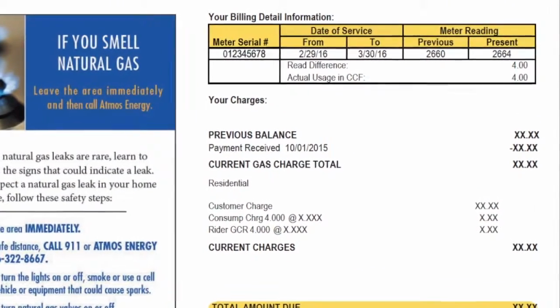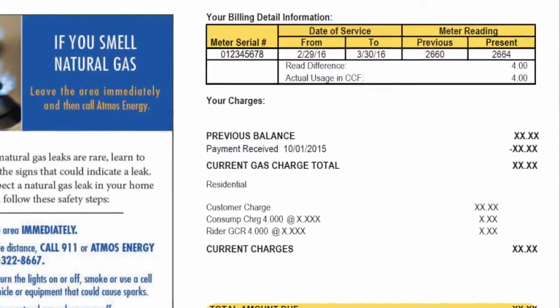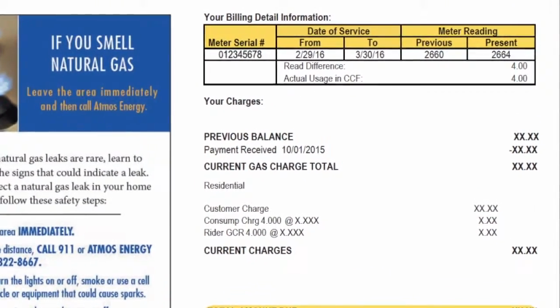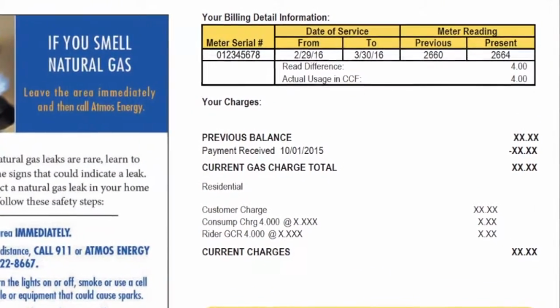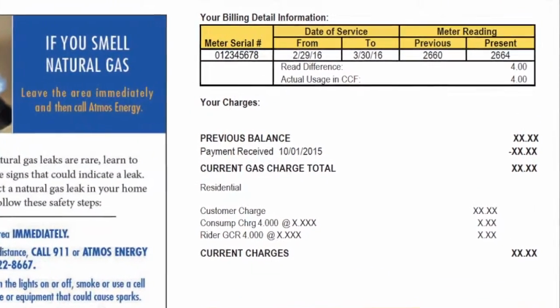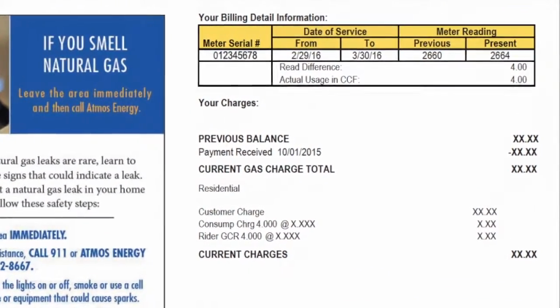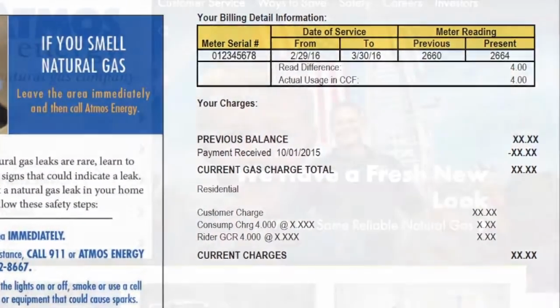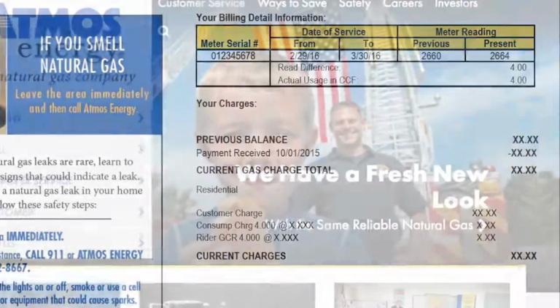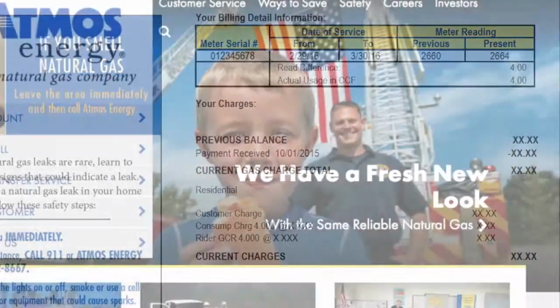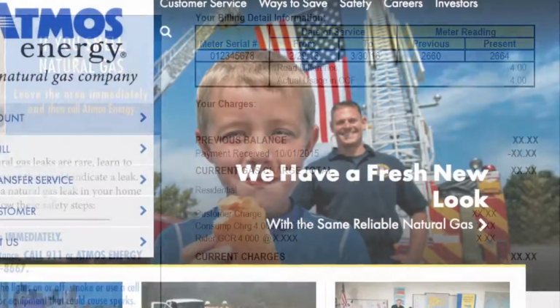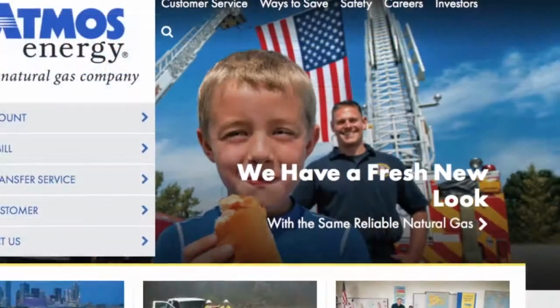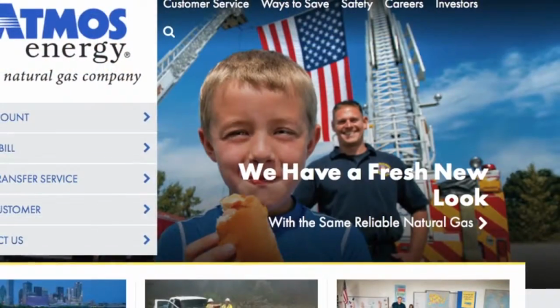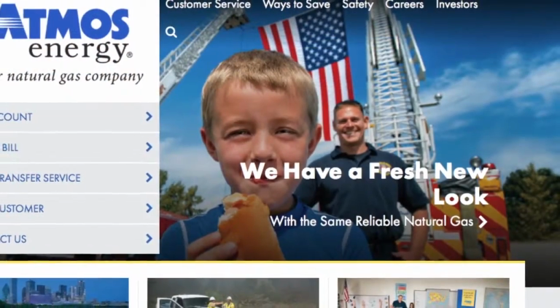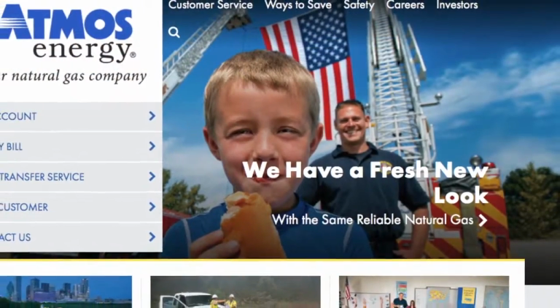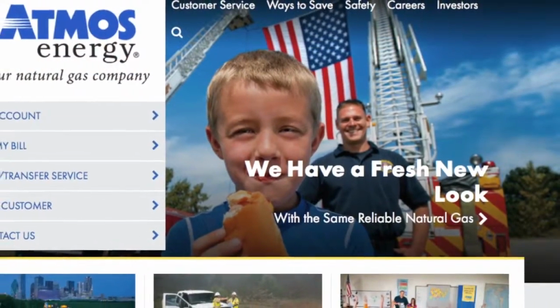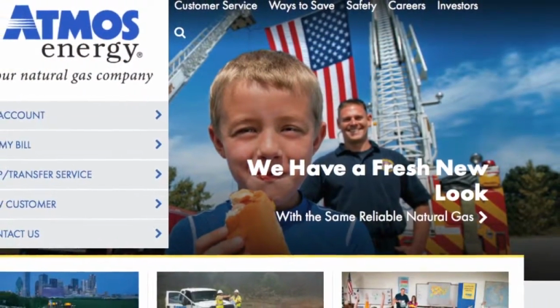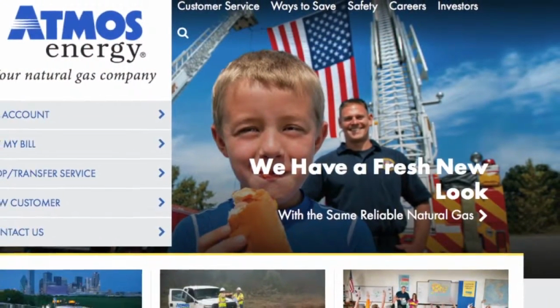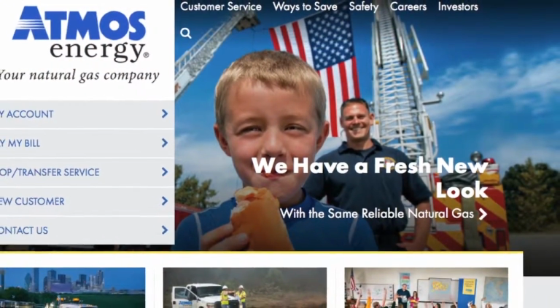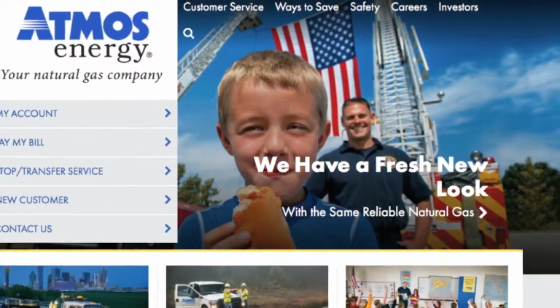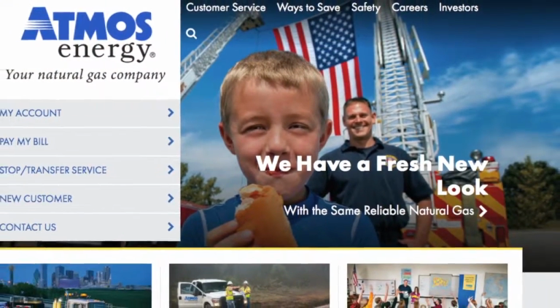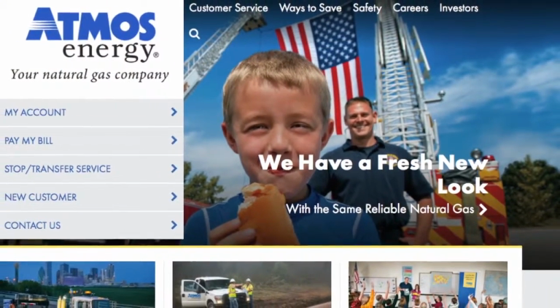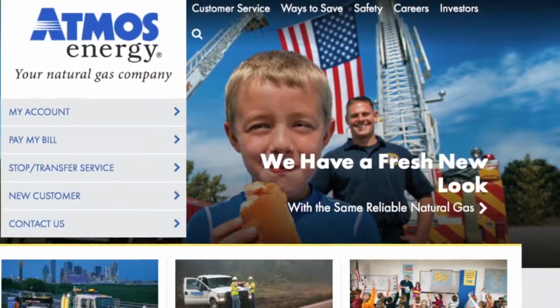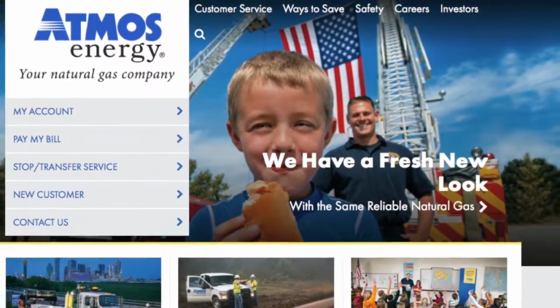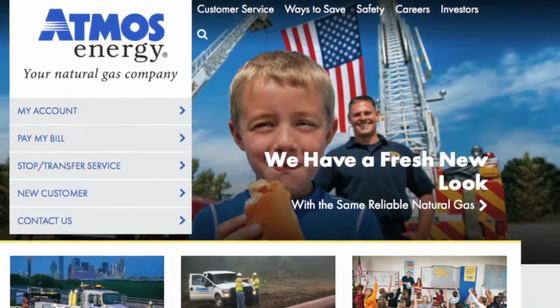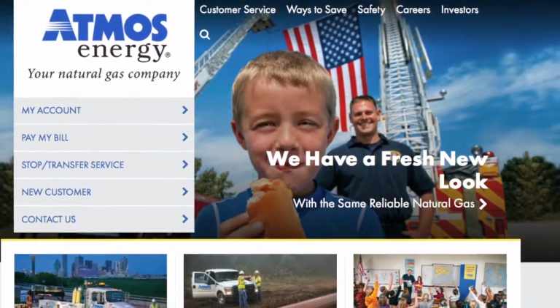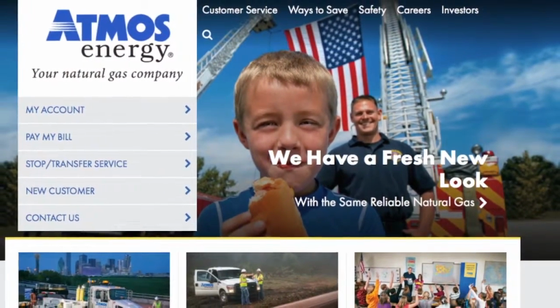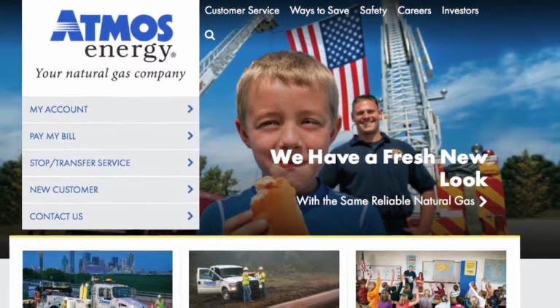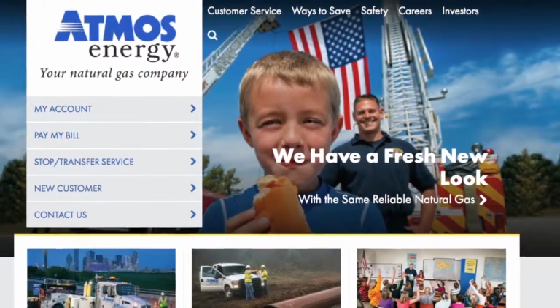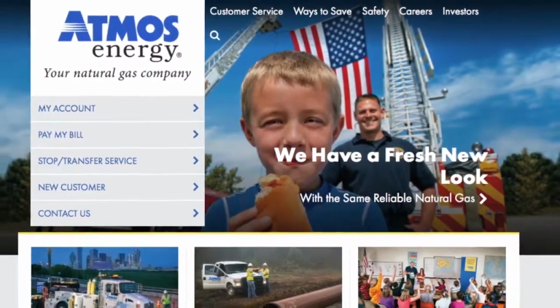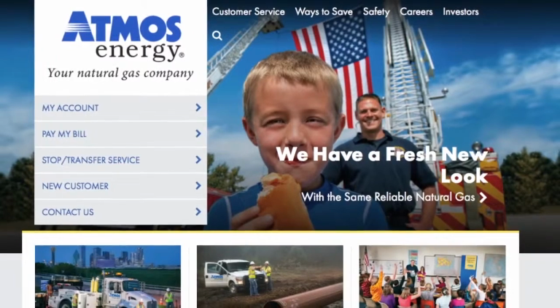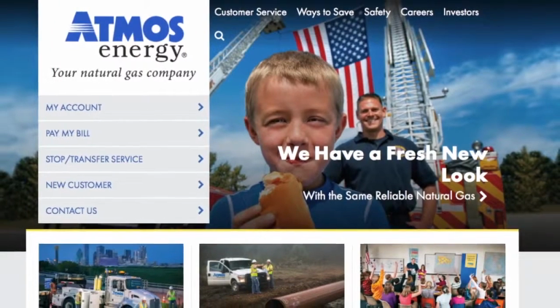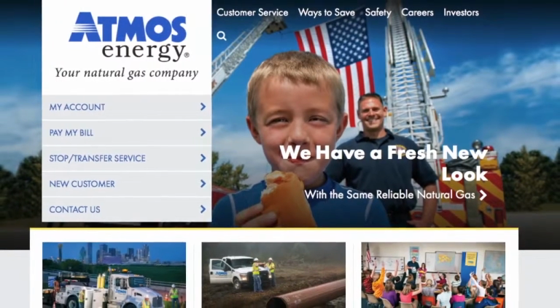At Atmos Energy, we value our customers and their time. We hope these updates truly make a difference in your customer experience.